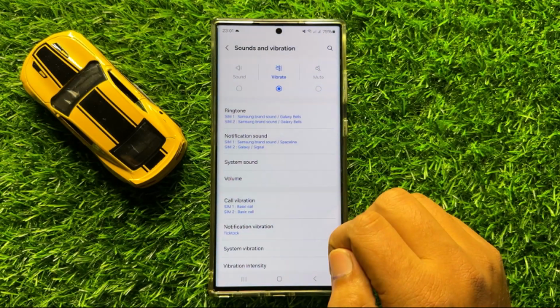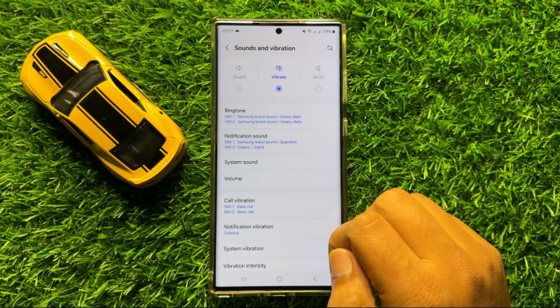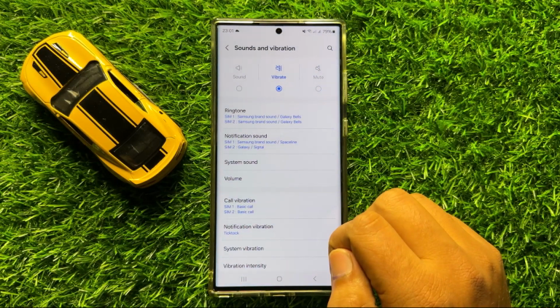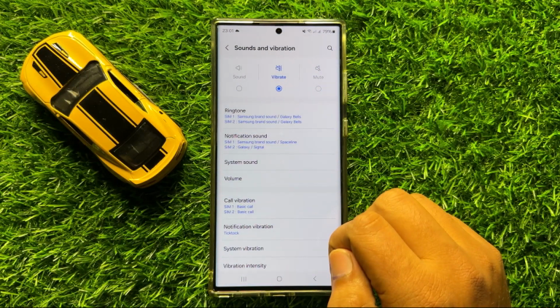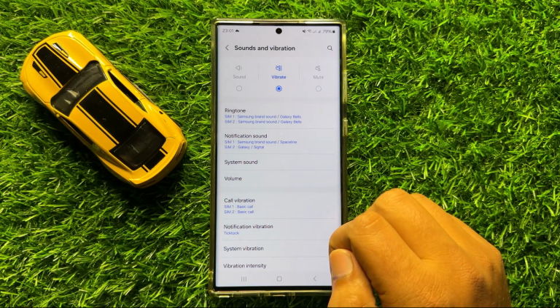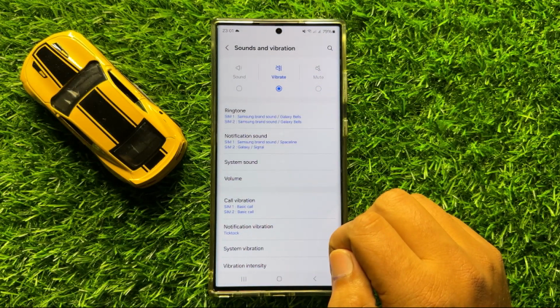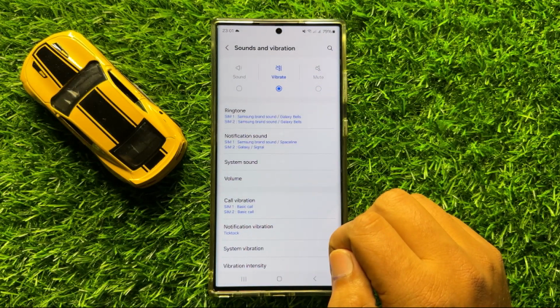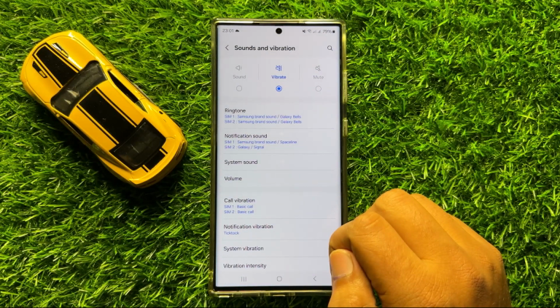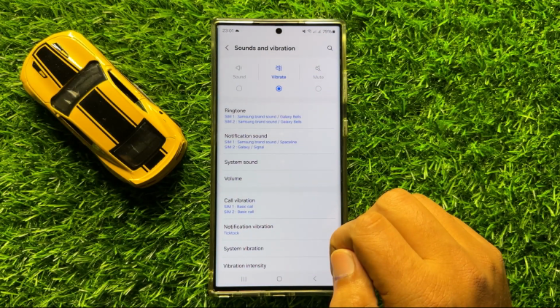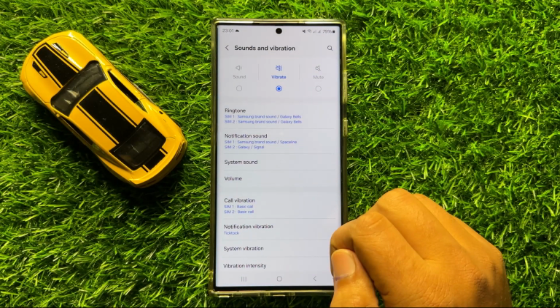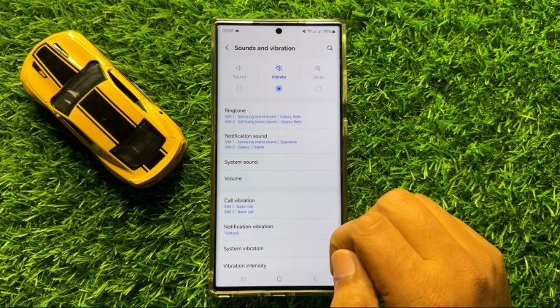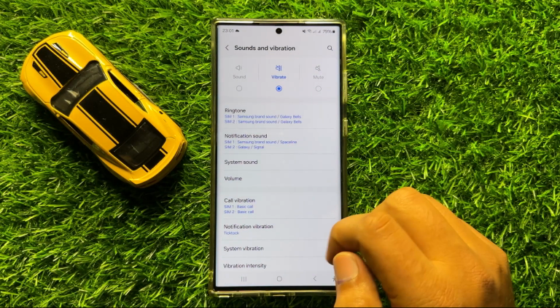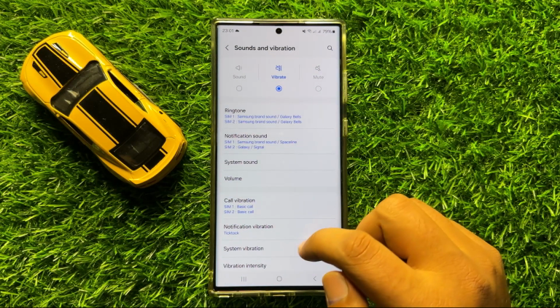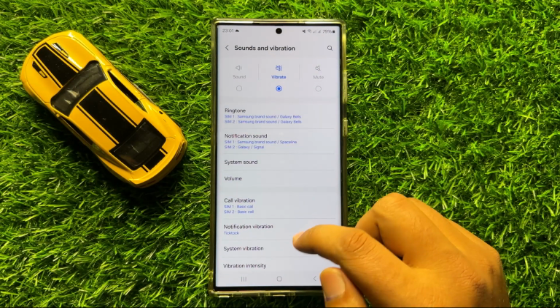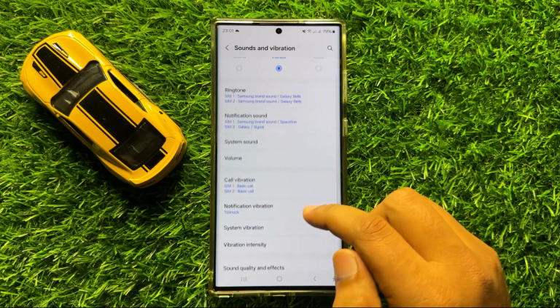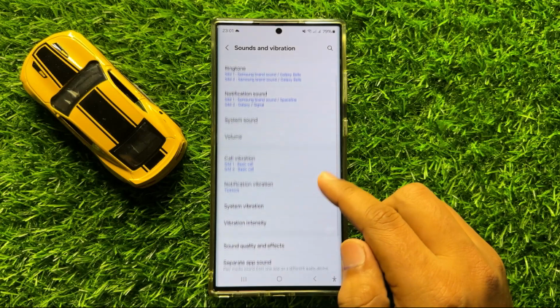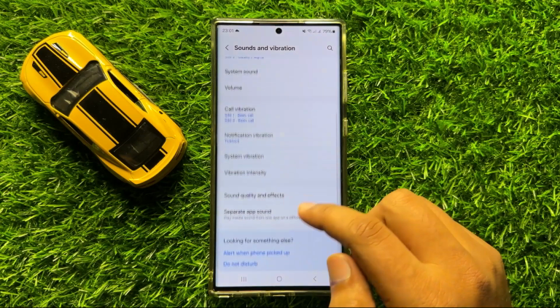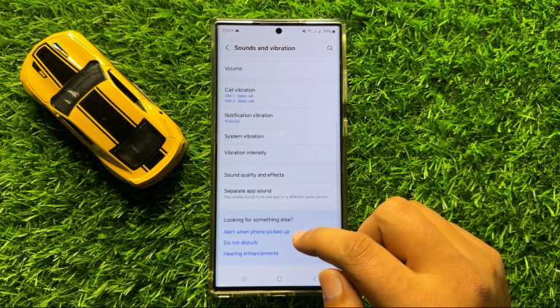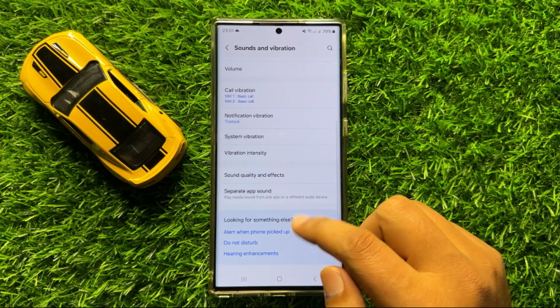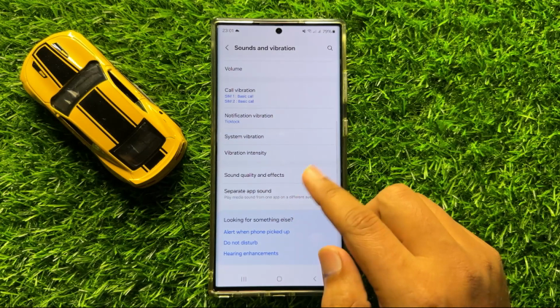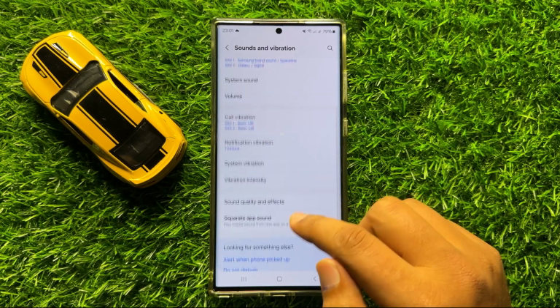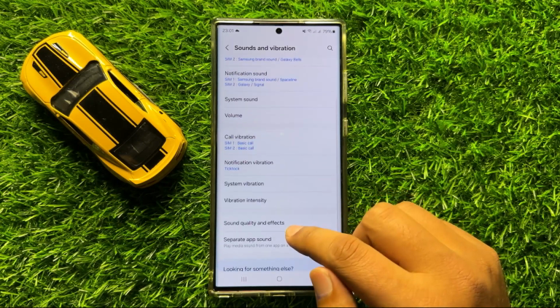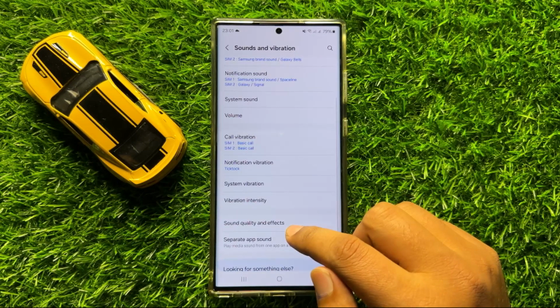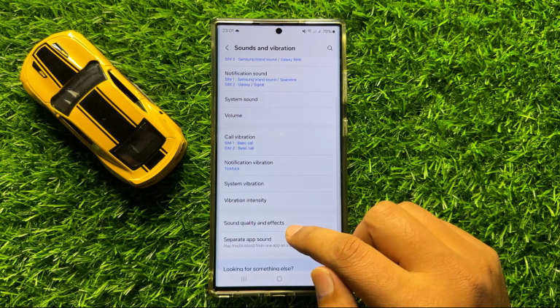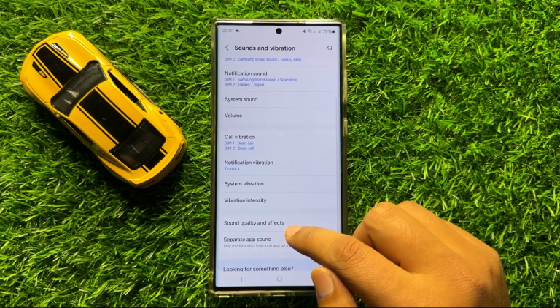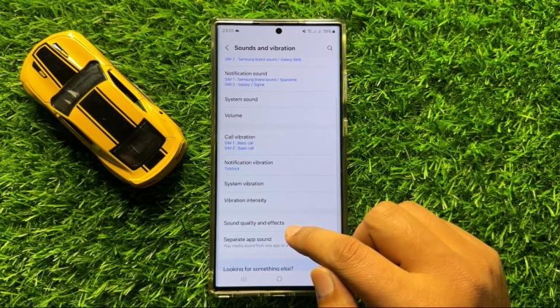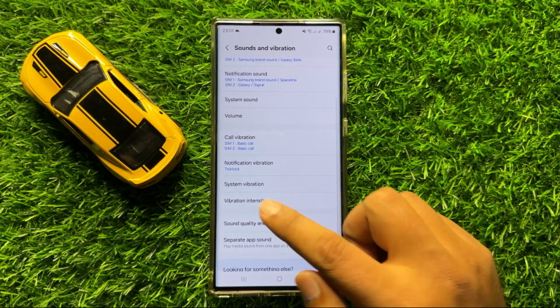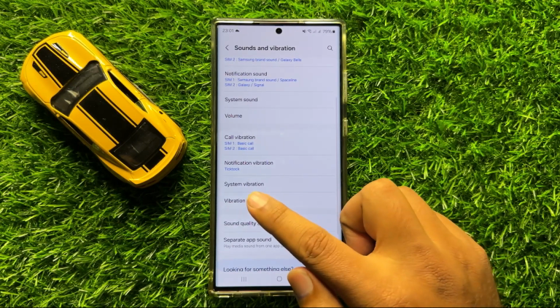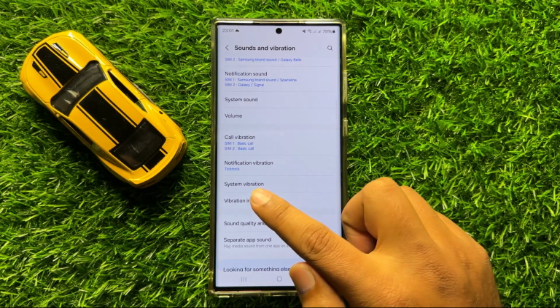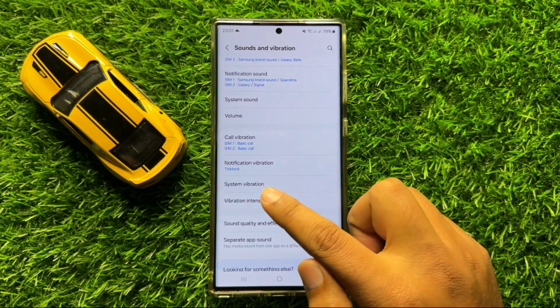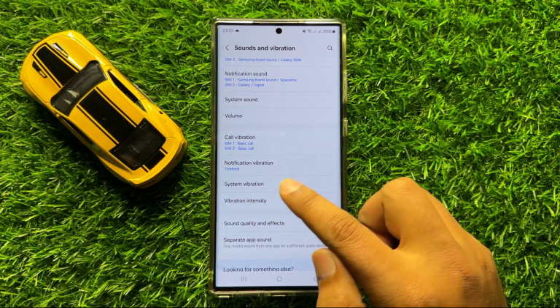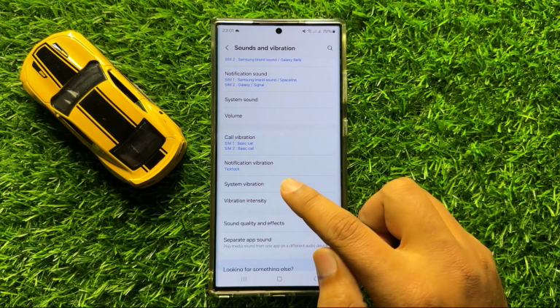Now in Sounds and Vibration, scroll down and click on System Vibration.